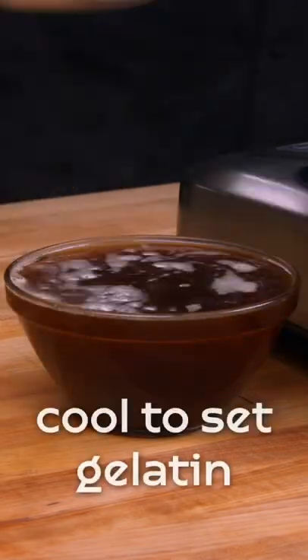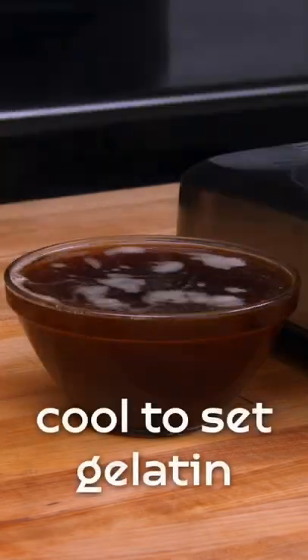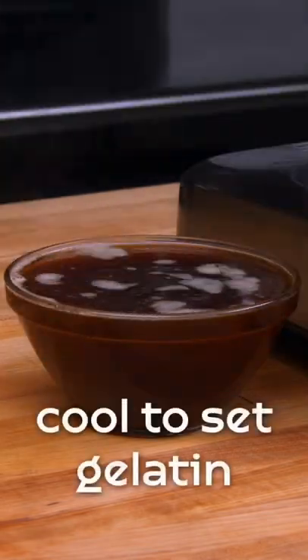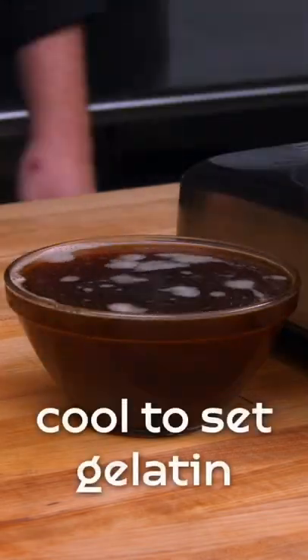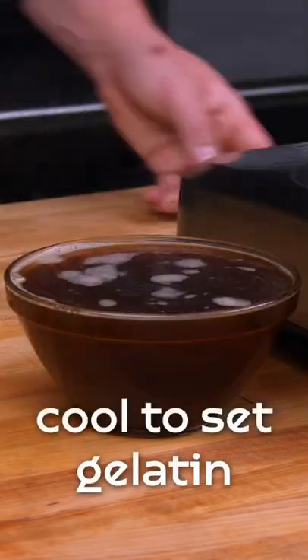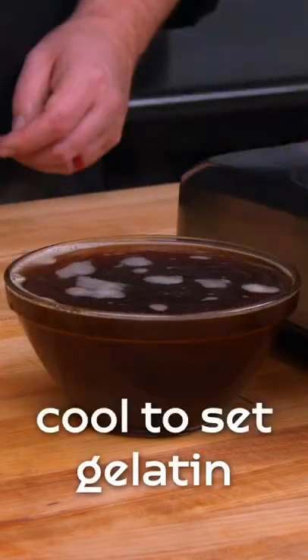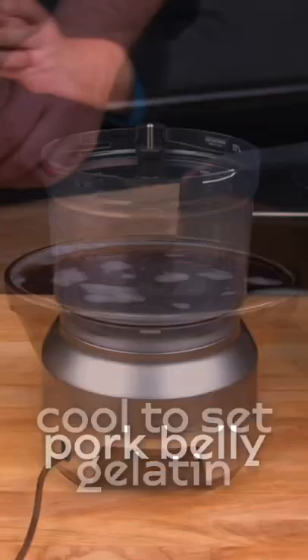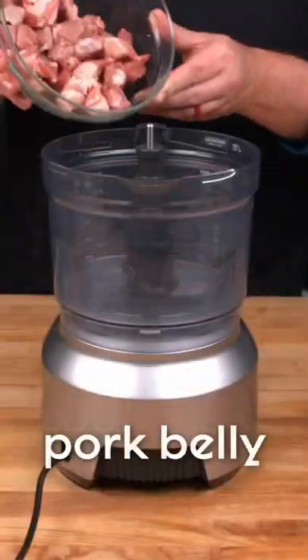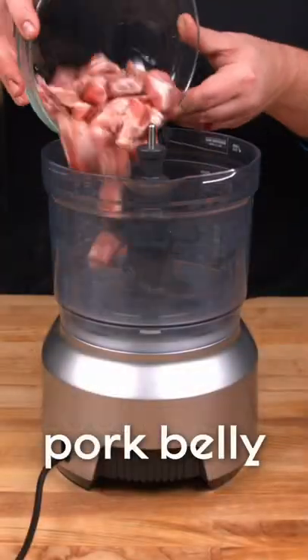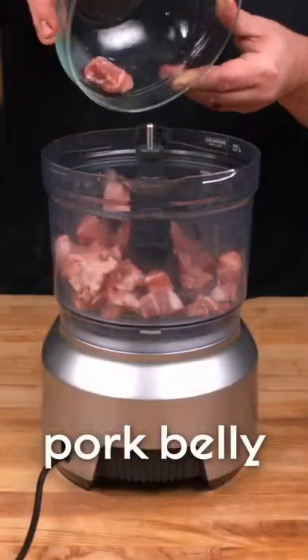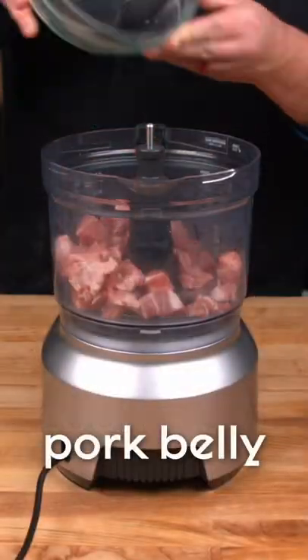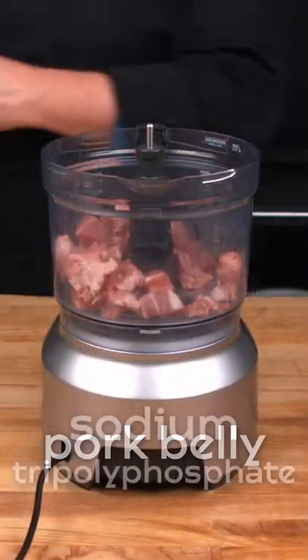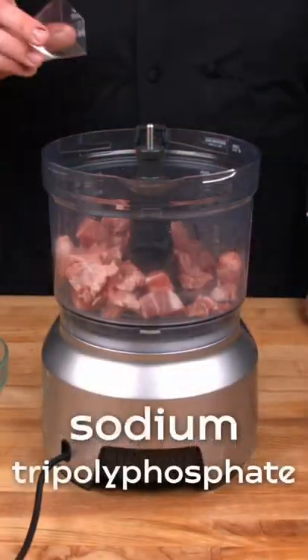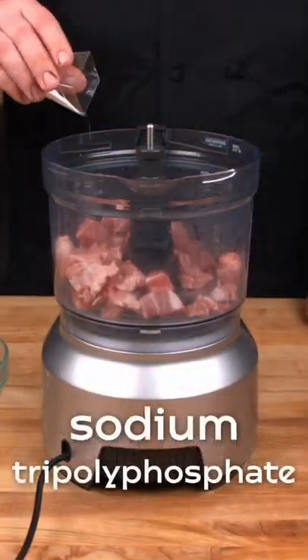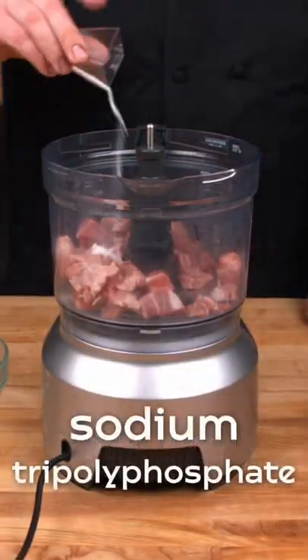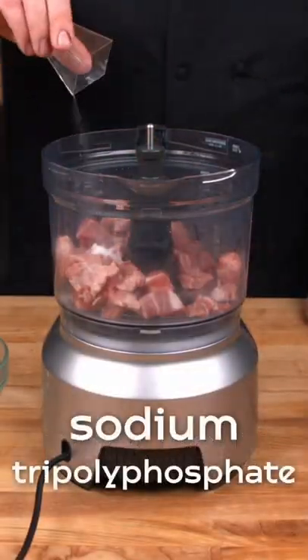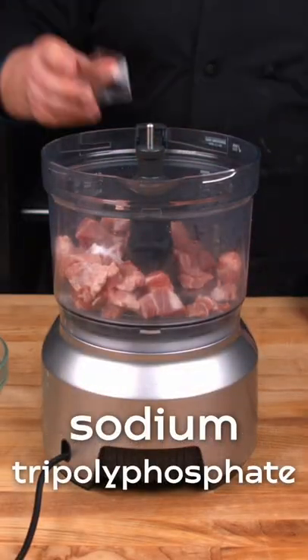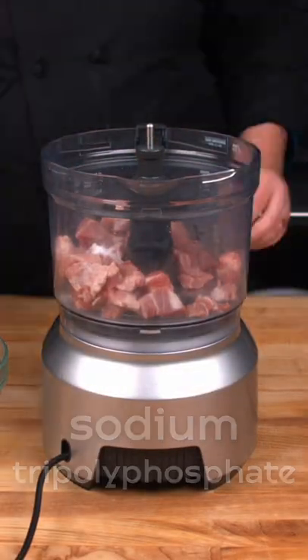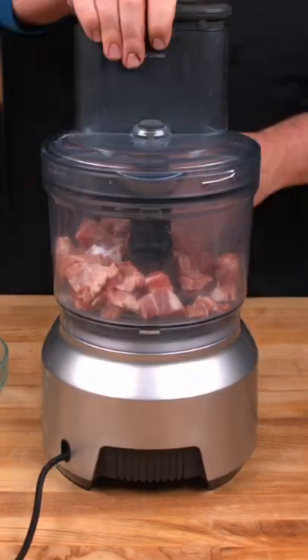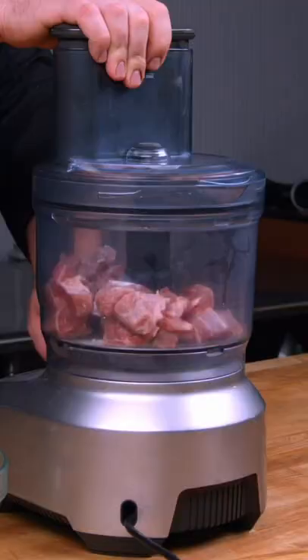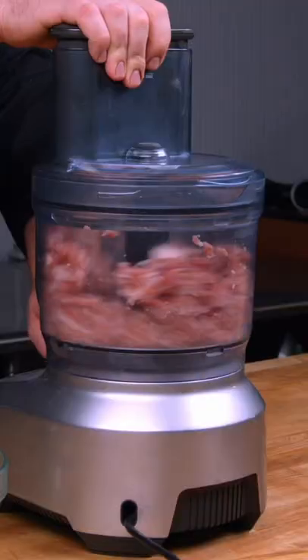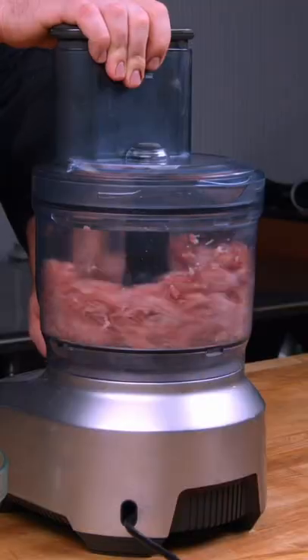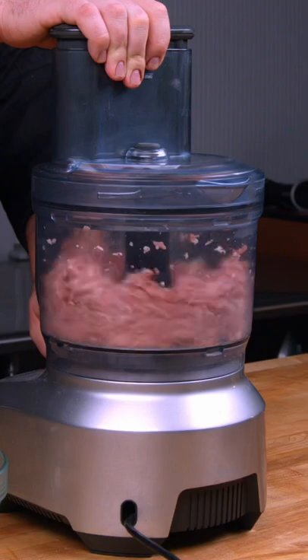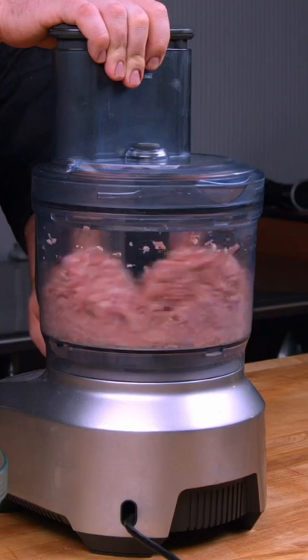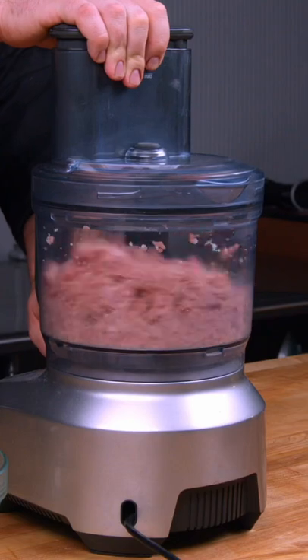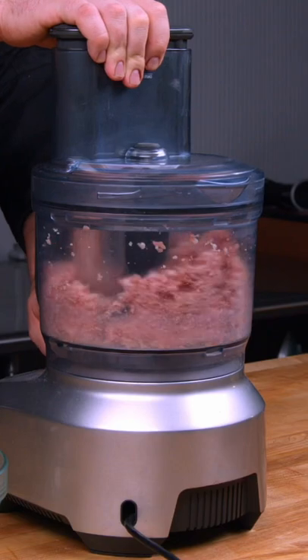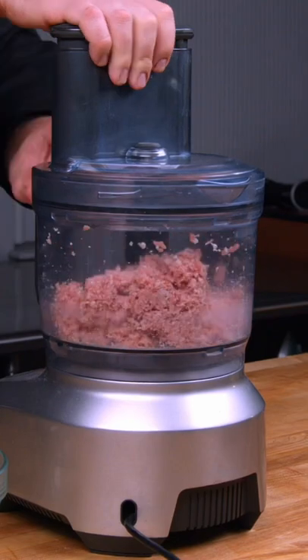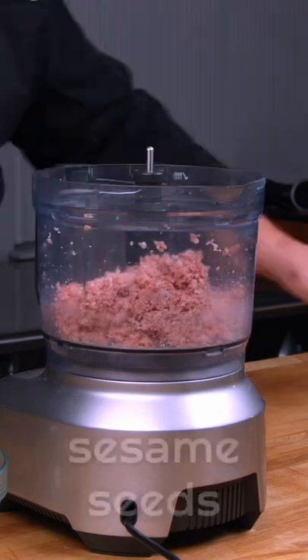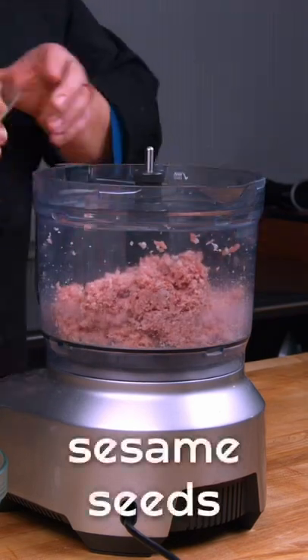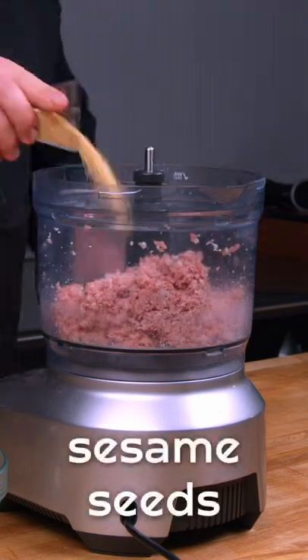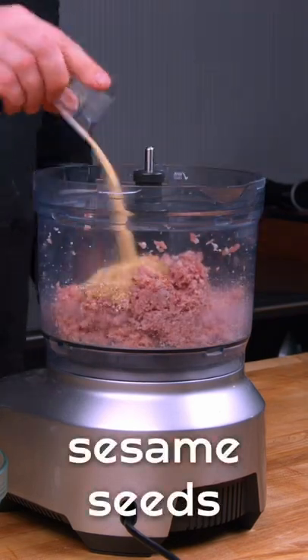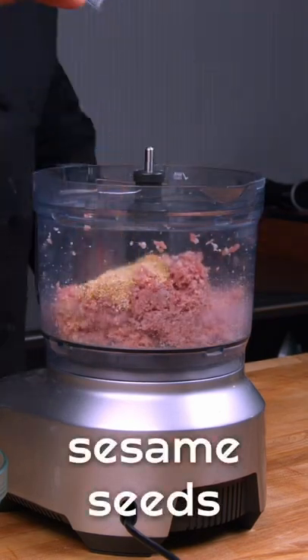For the filling, we use pork belly, sesame seeds, soy sauce, and aromatics to get that classic flavor.